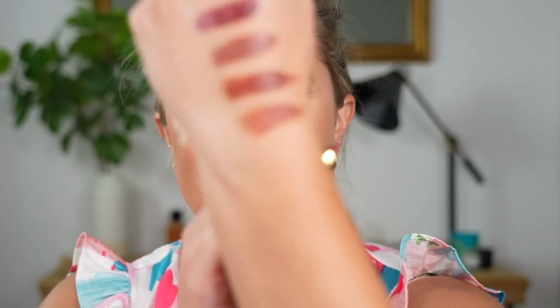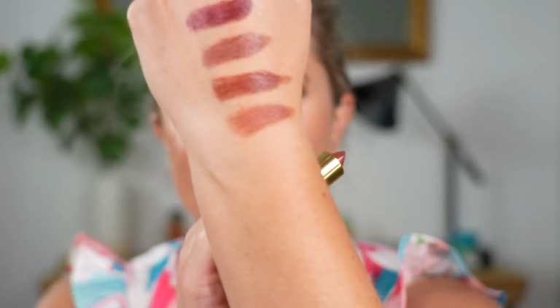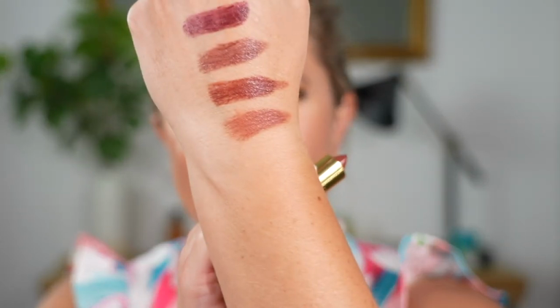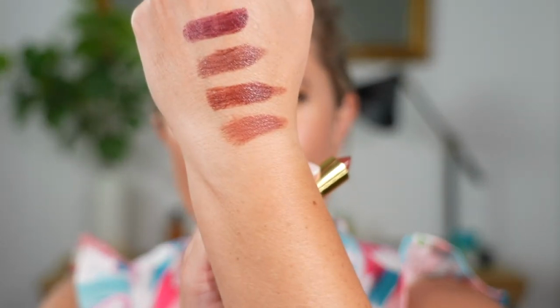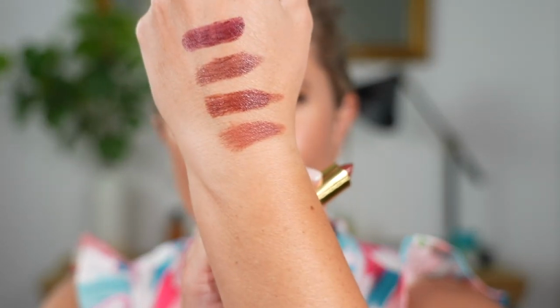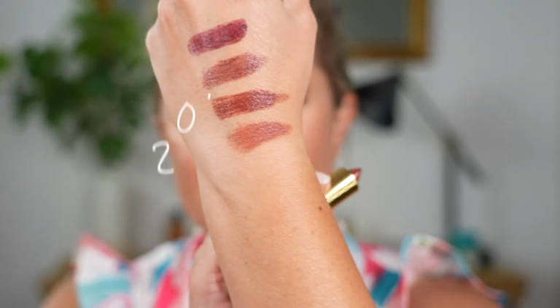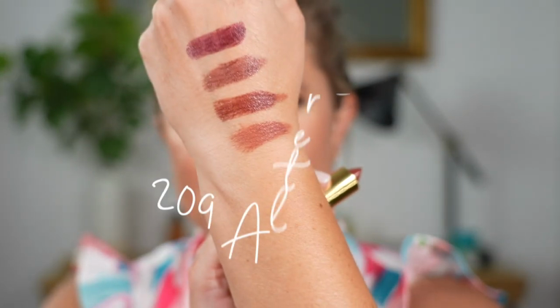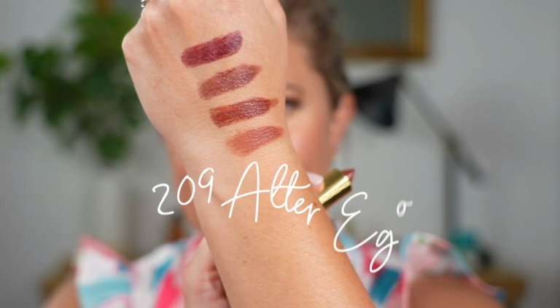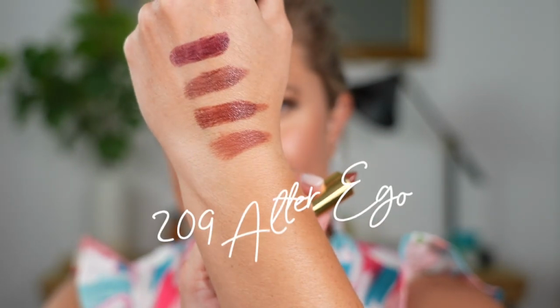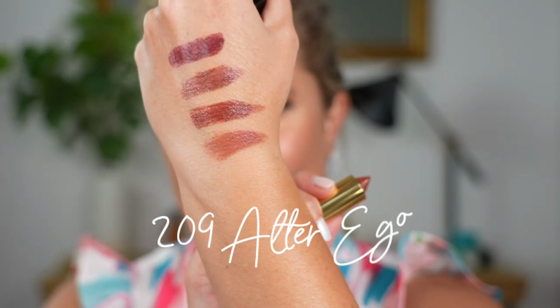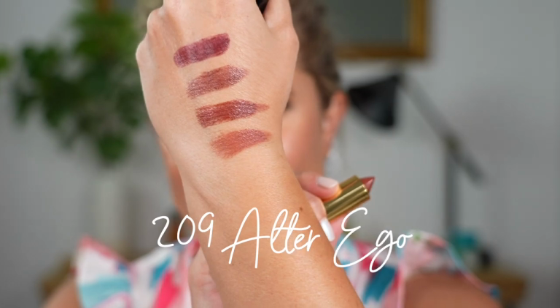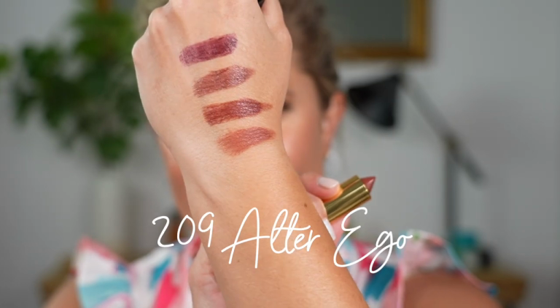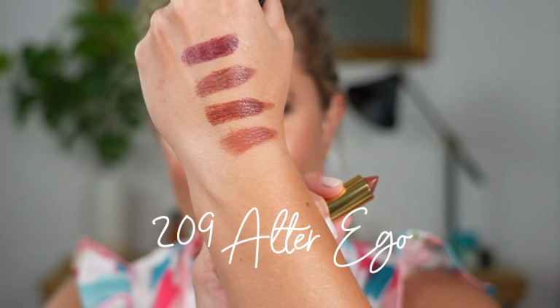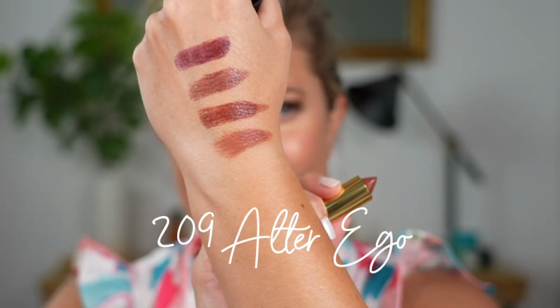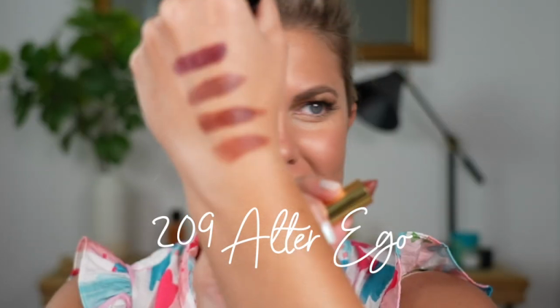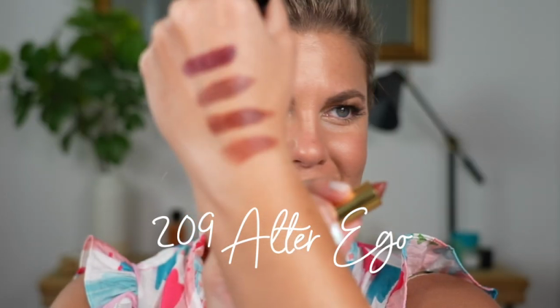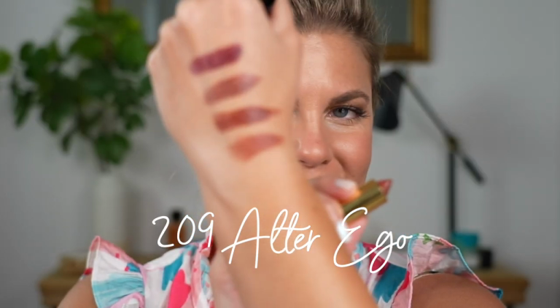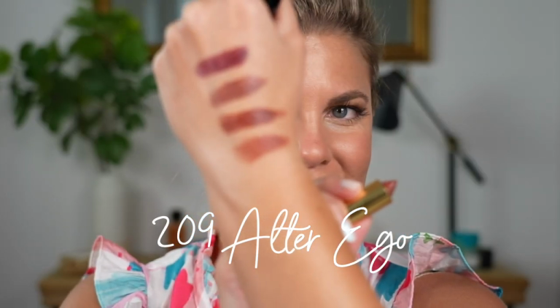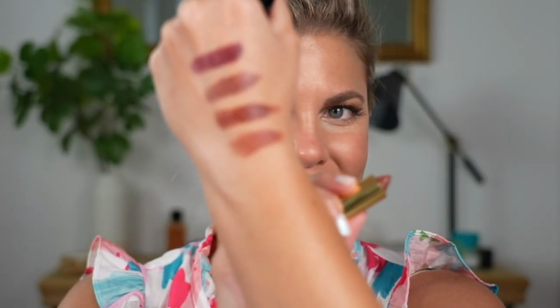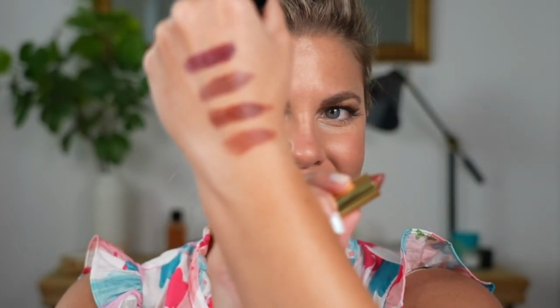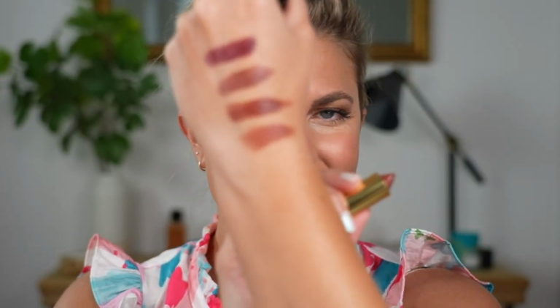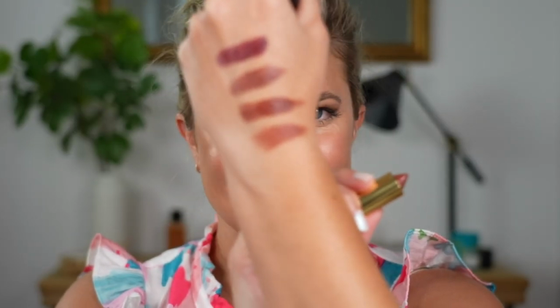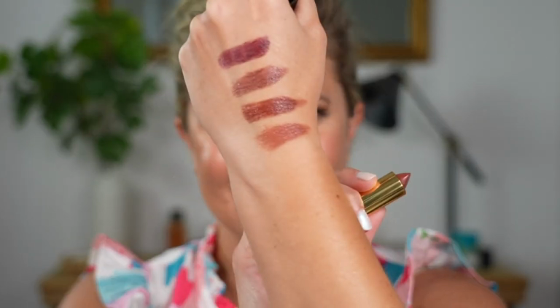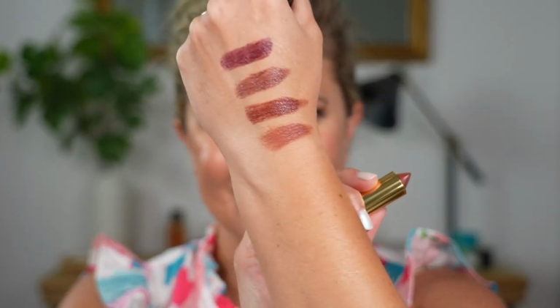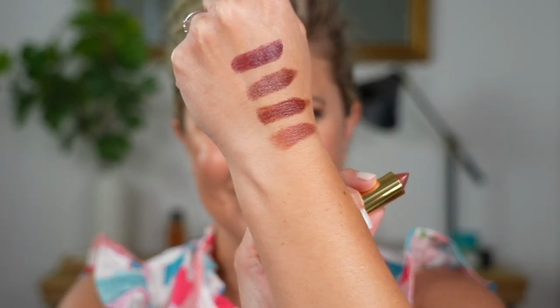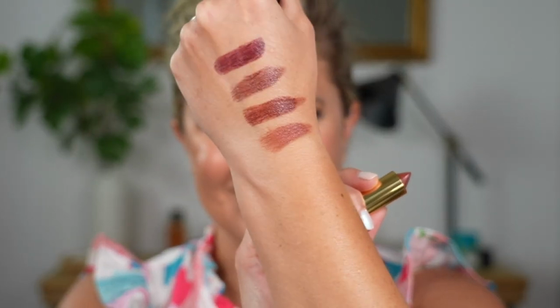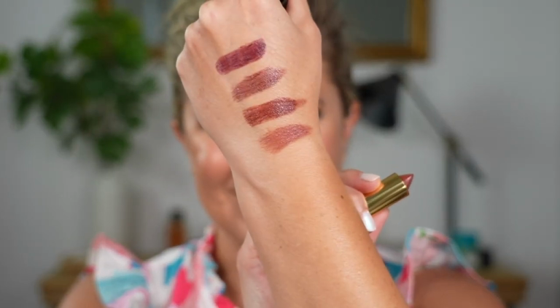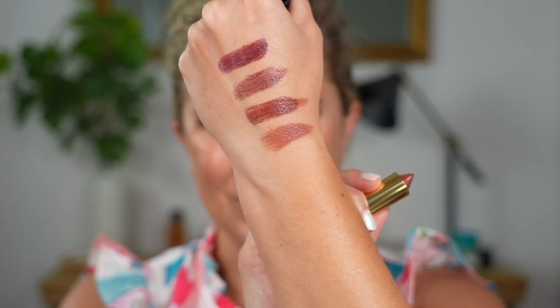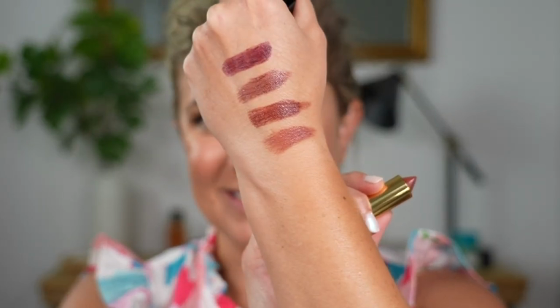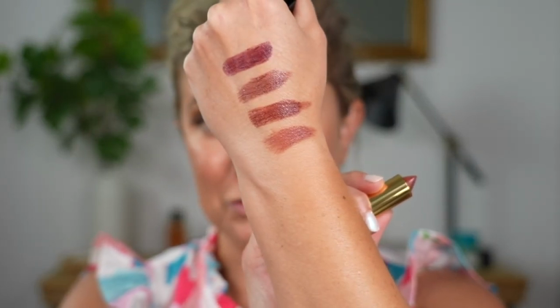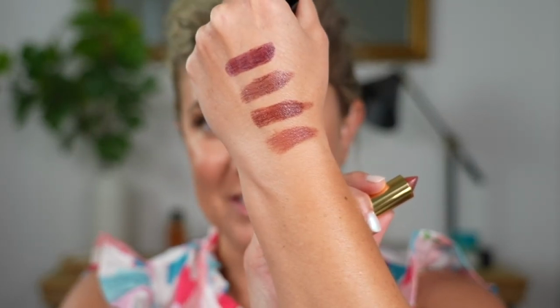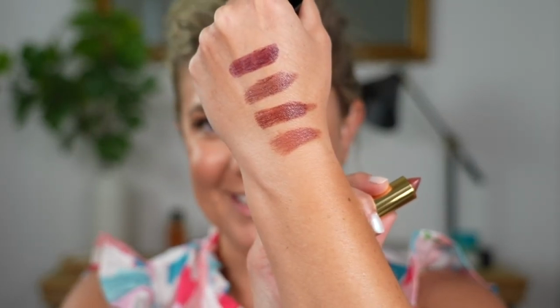Definitely a pretty beige-y color. Do we see a trend here?